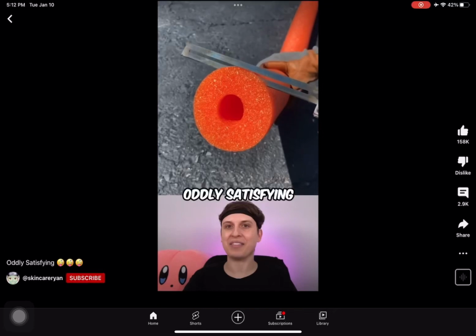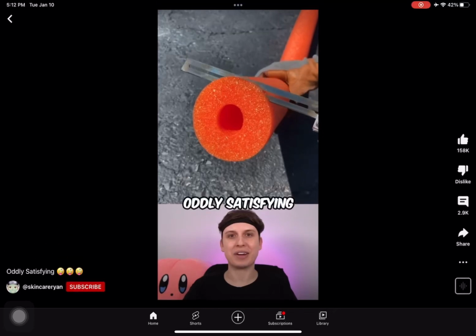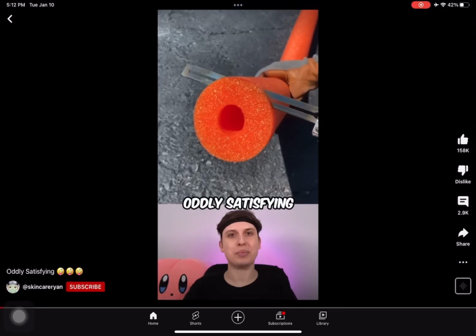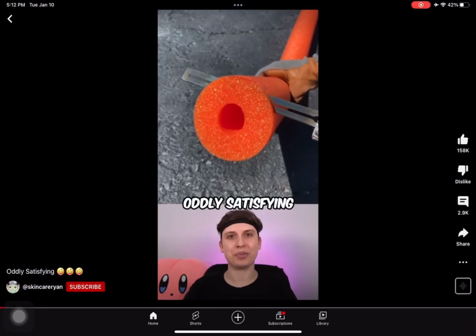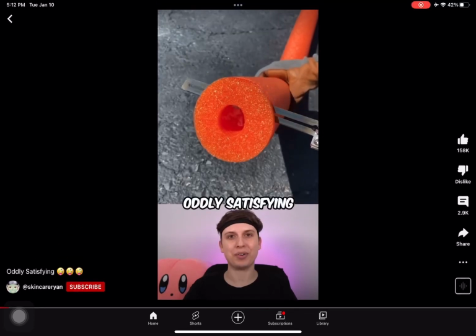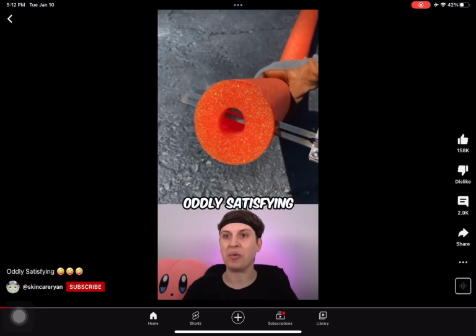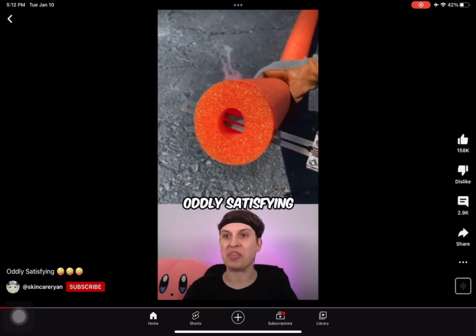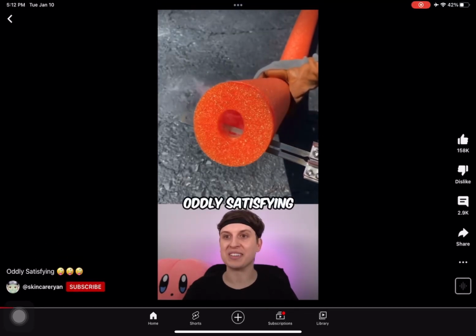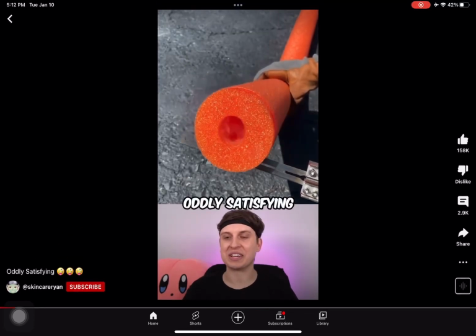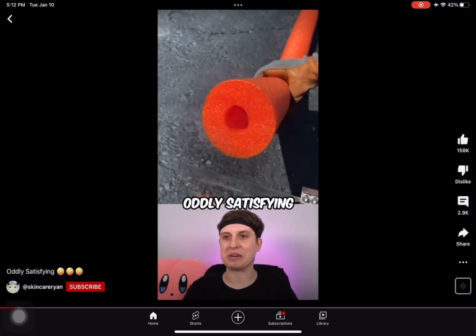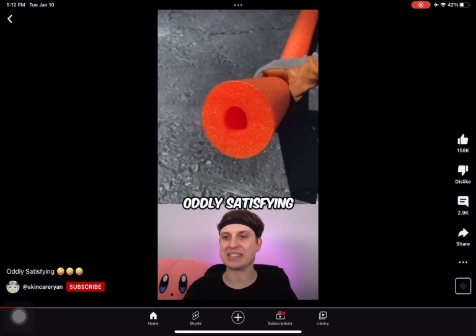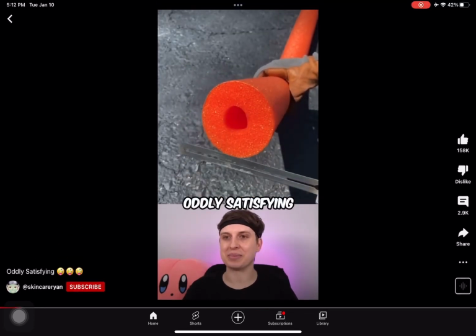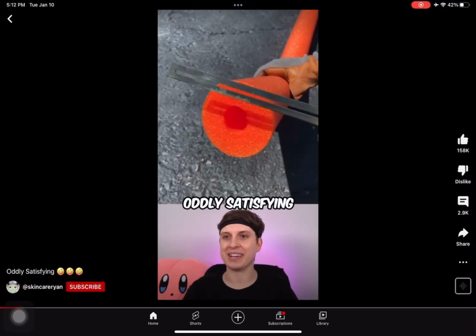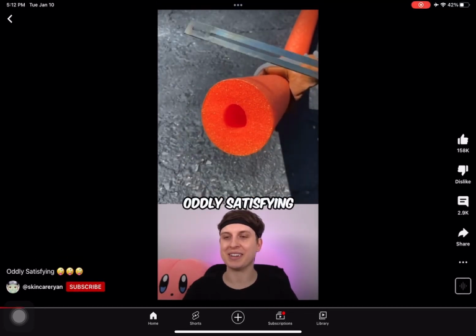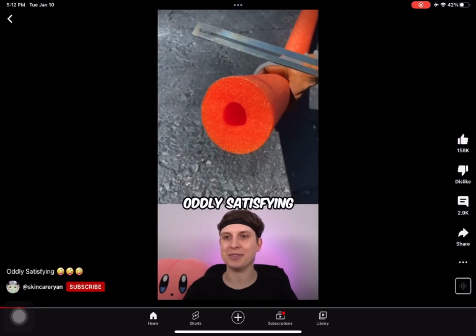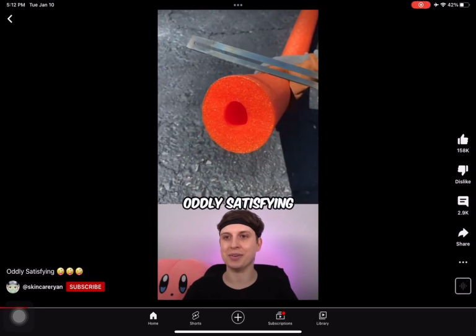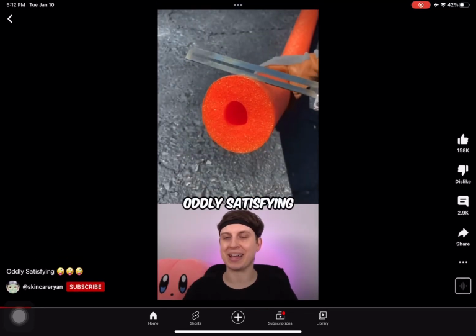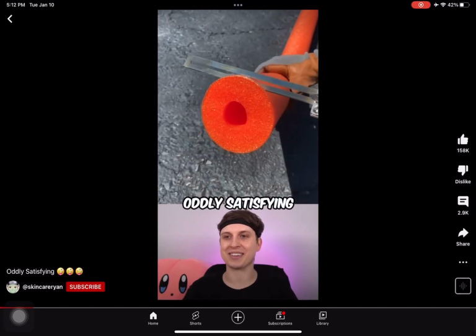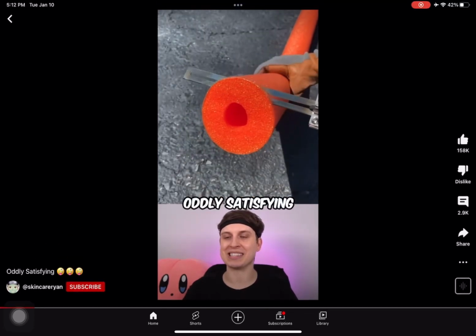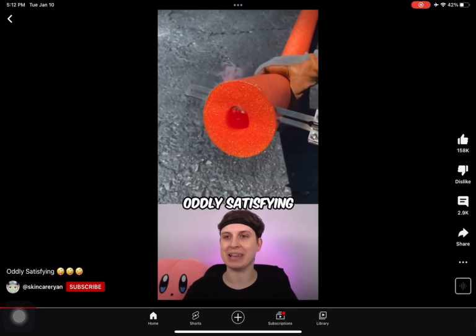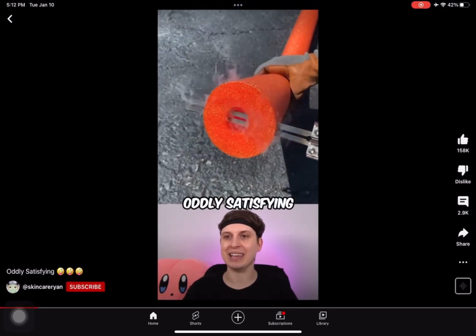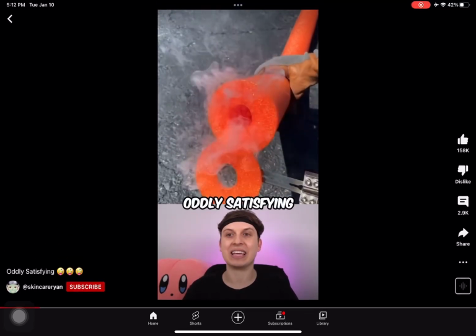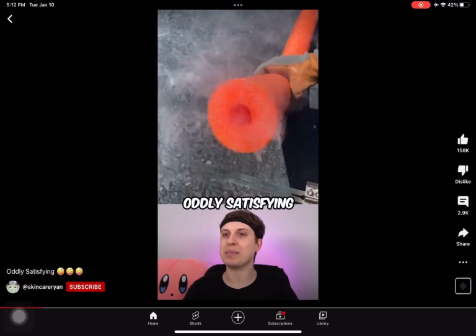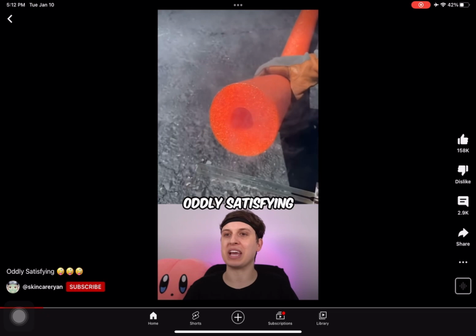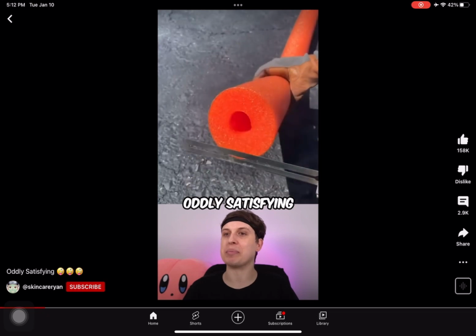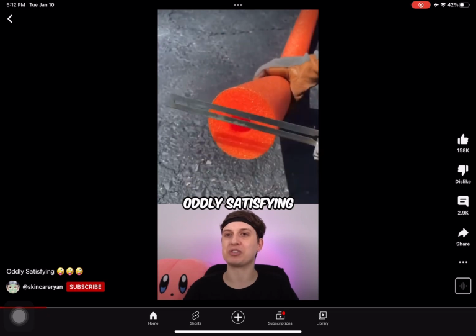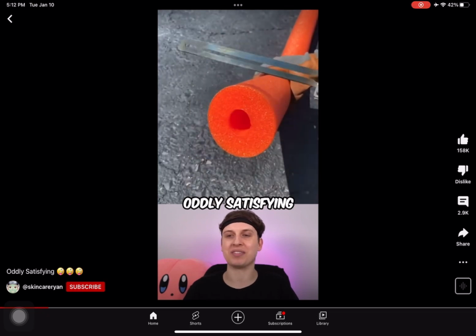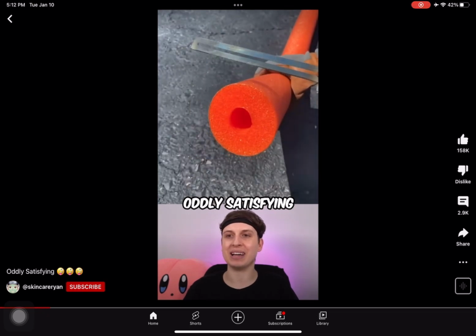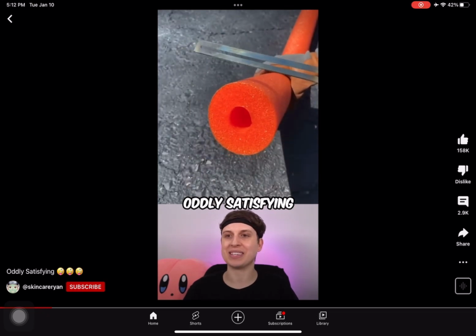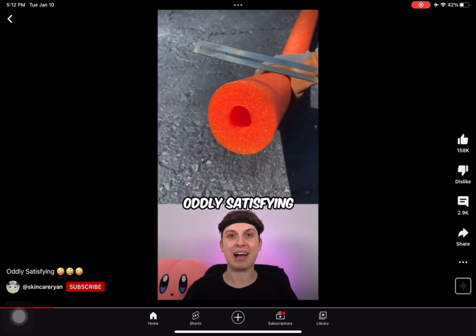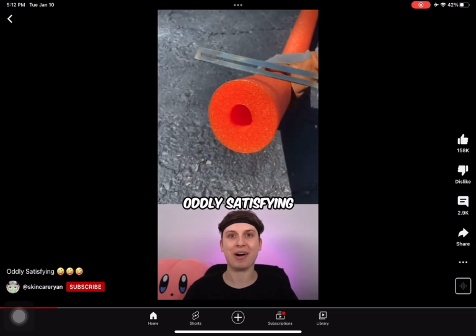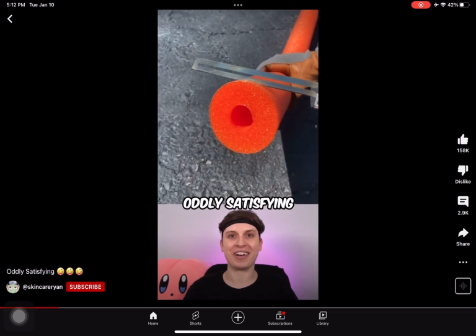Have you ever cut a pool noodle with the 1,000 degree razor blade? That's crispy. It's giving me gummy peach ring vibes. Now I'm hungry.